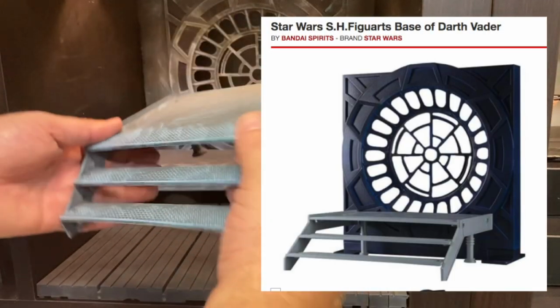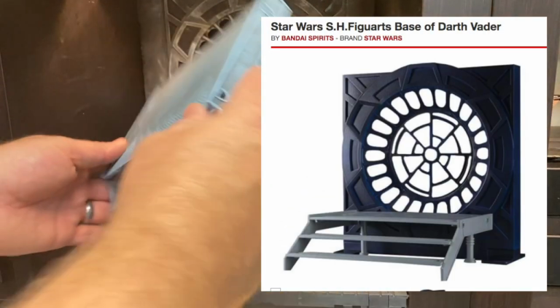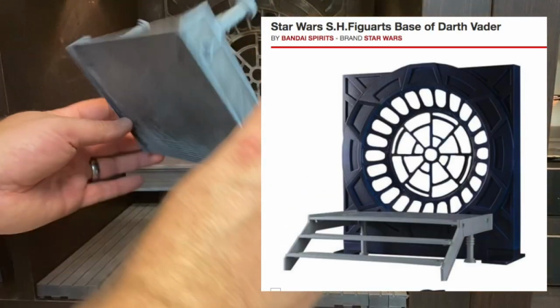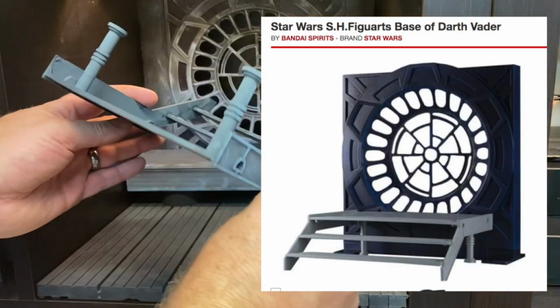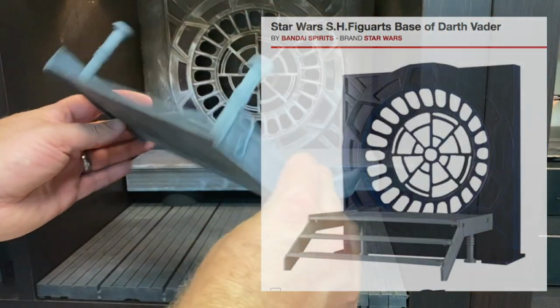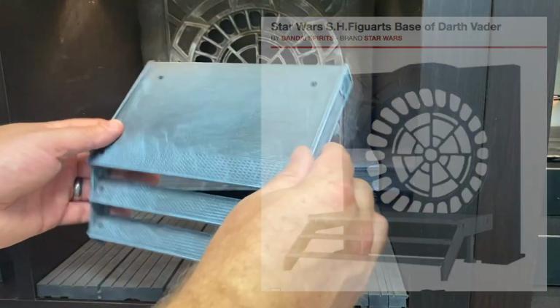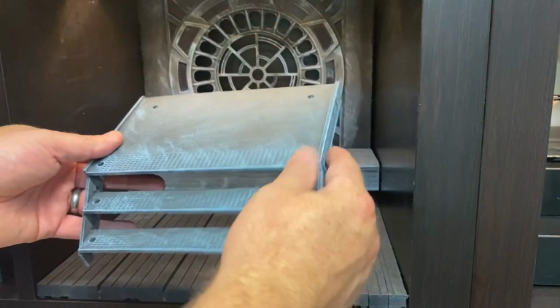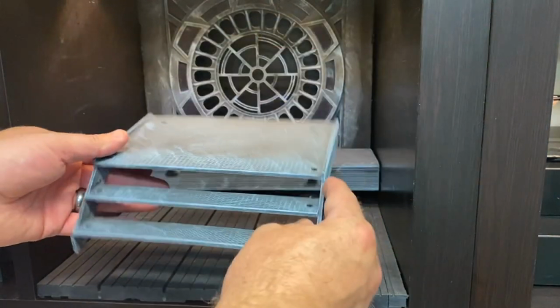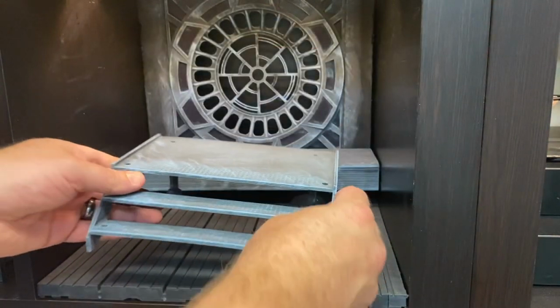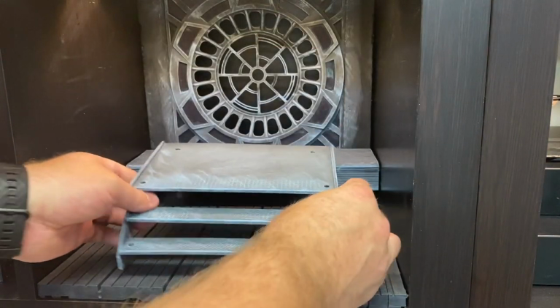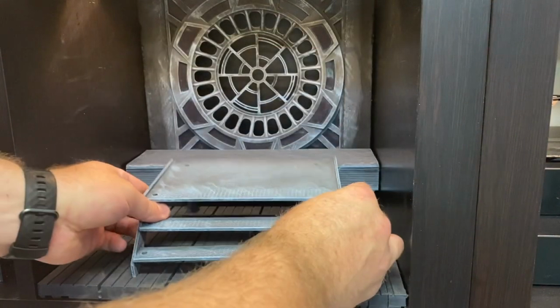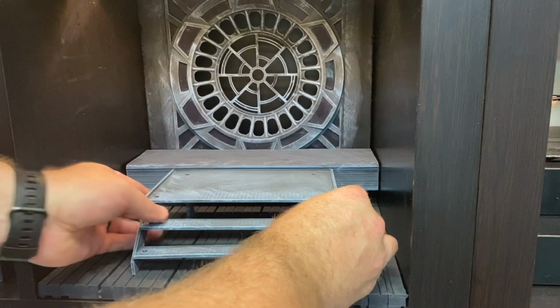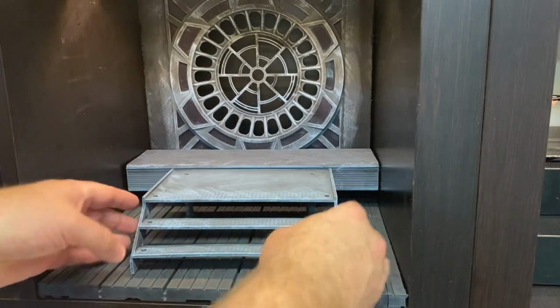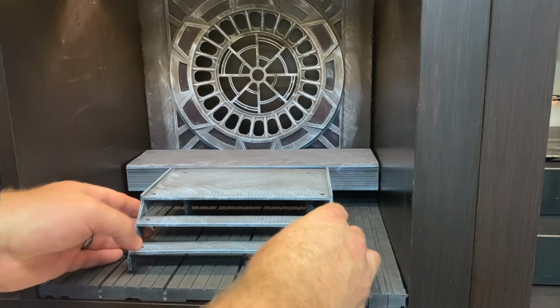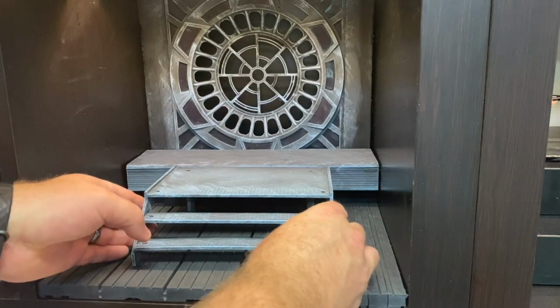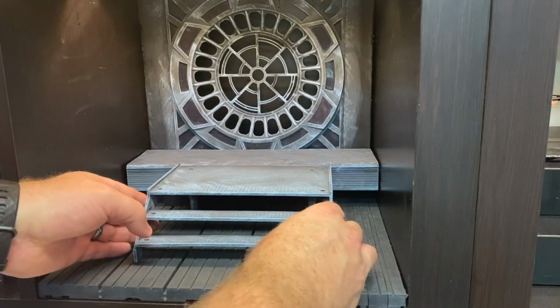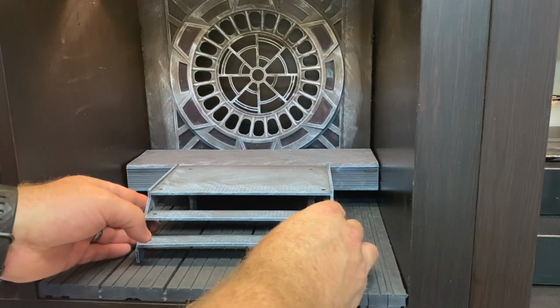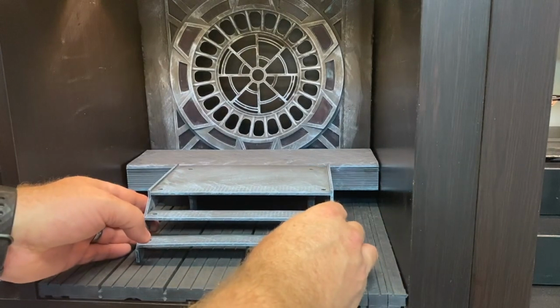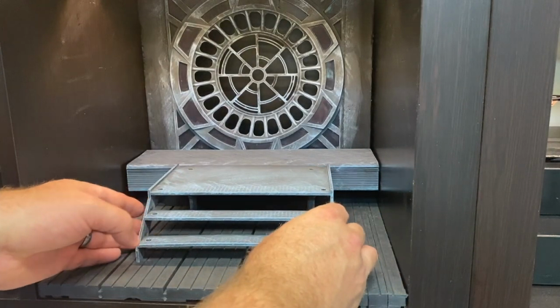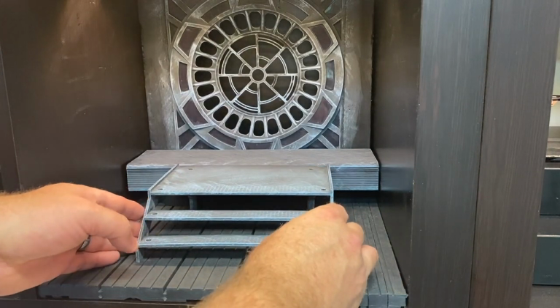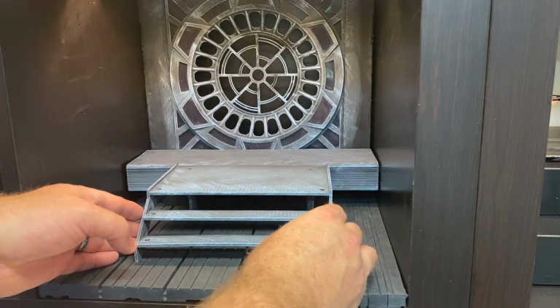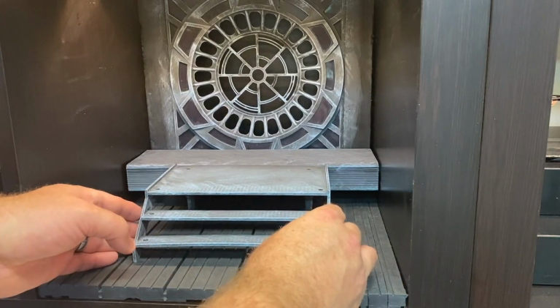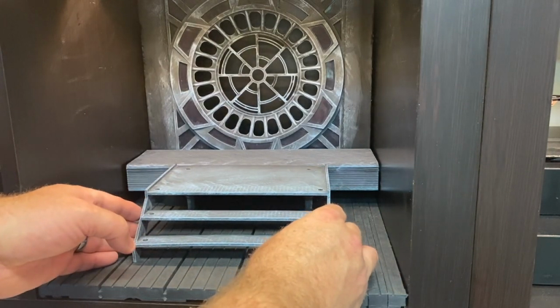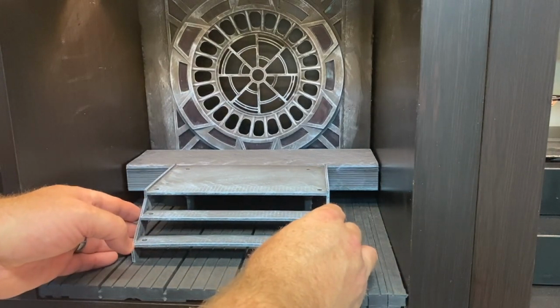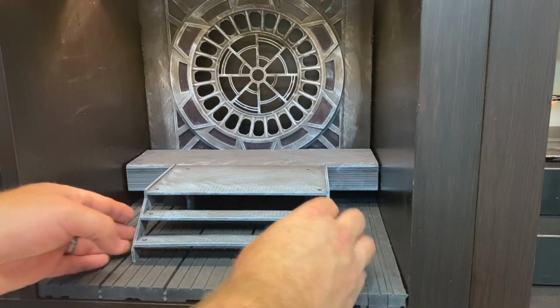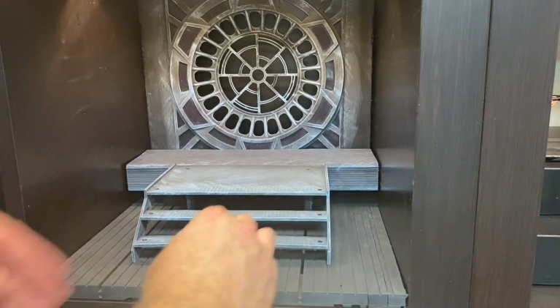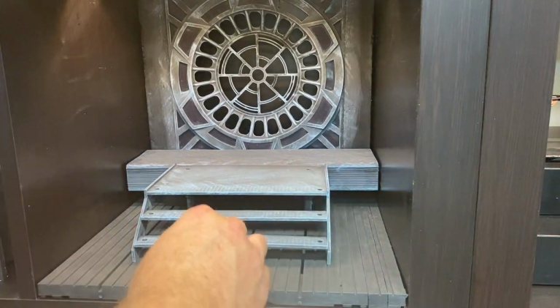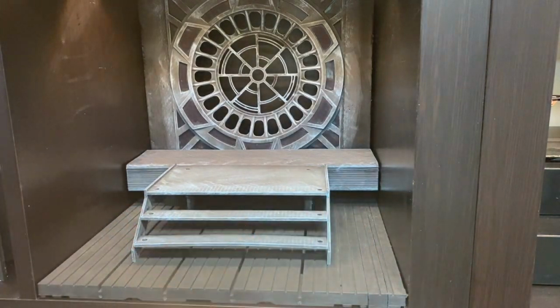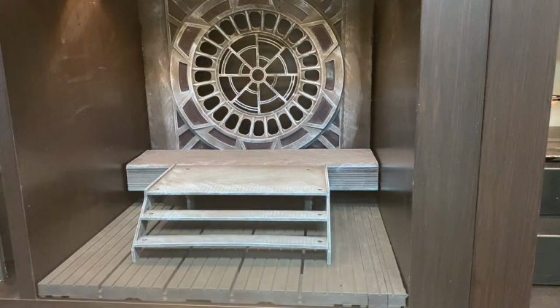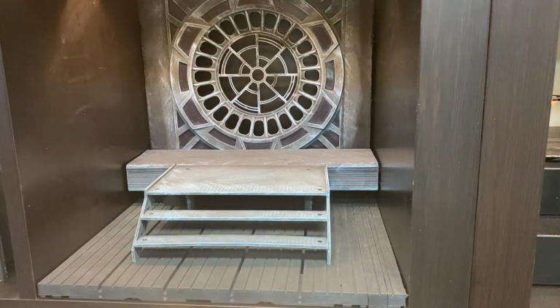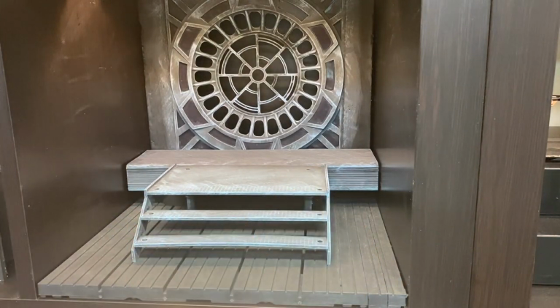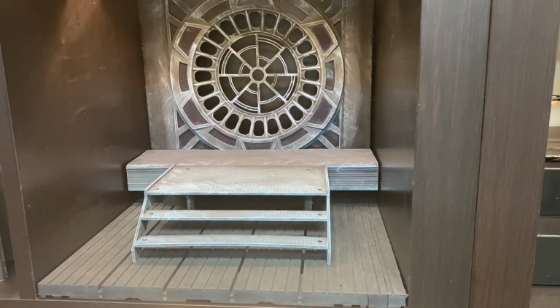SH Figure Arts — this is the stairs that came with the window set. Repainted those as well.